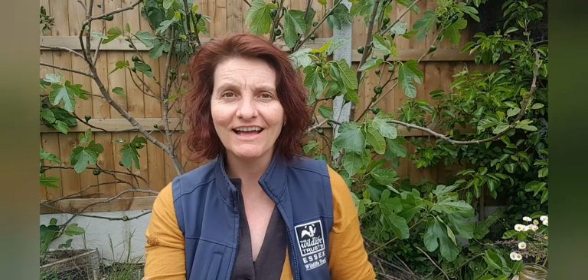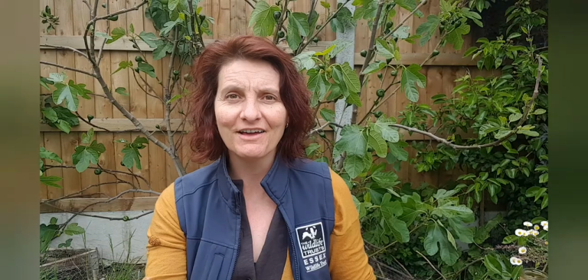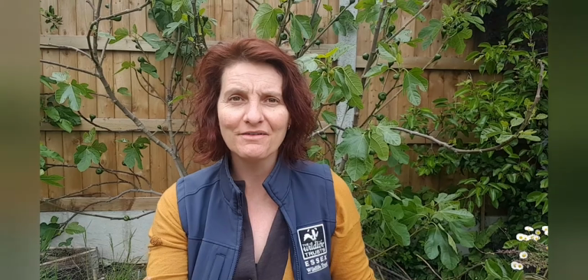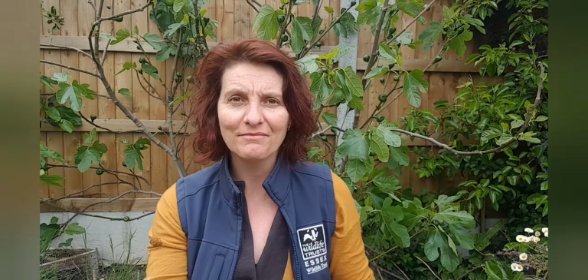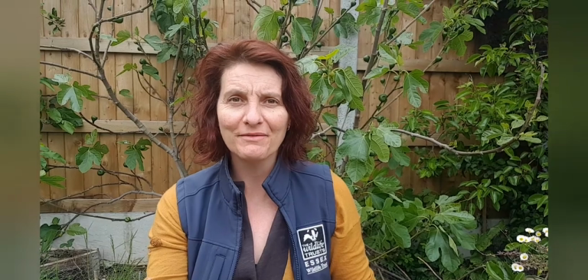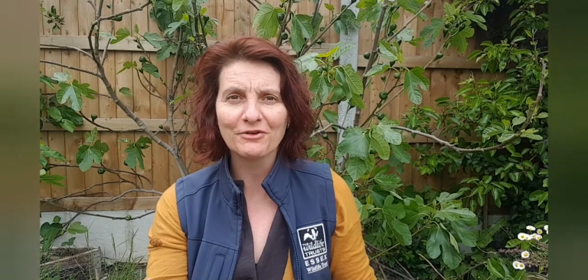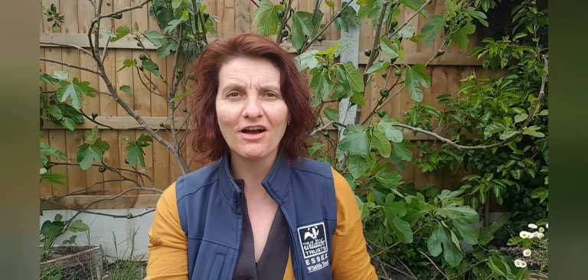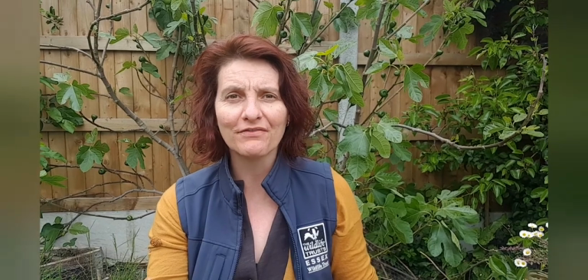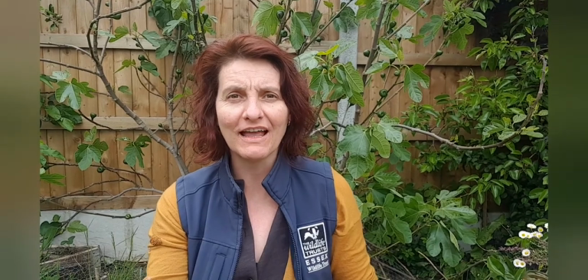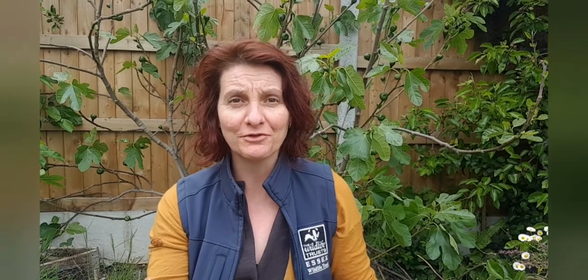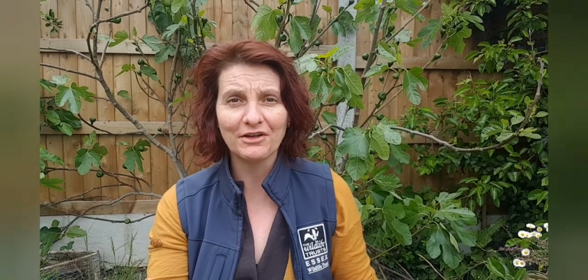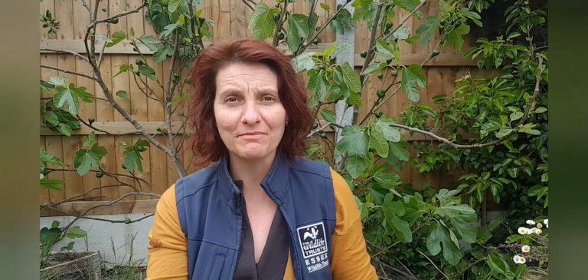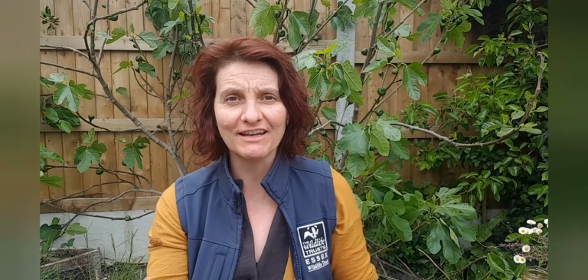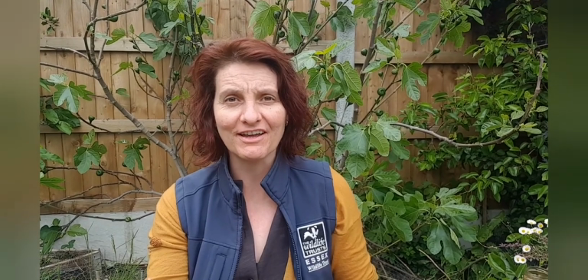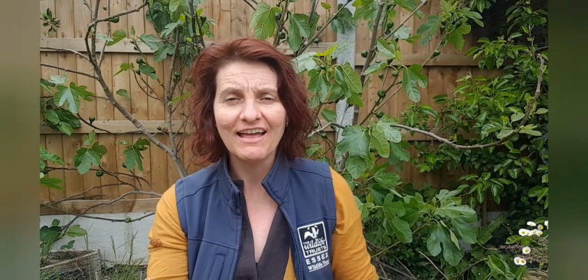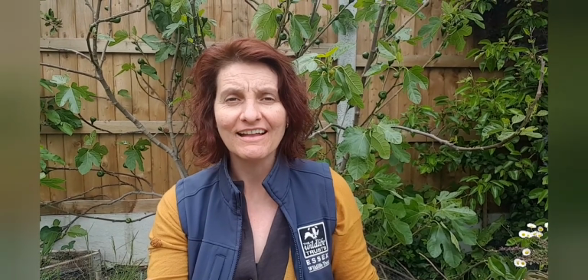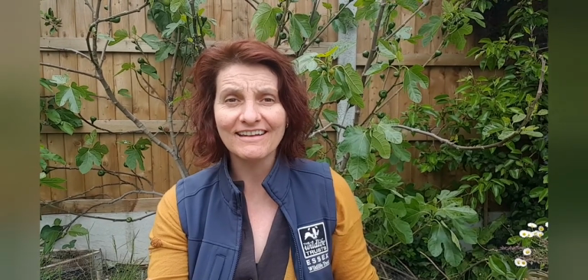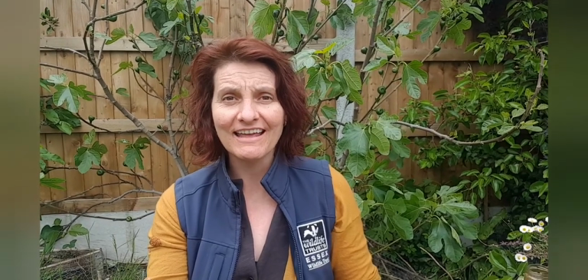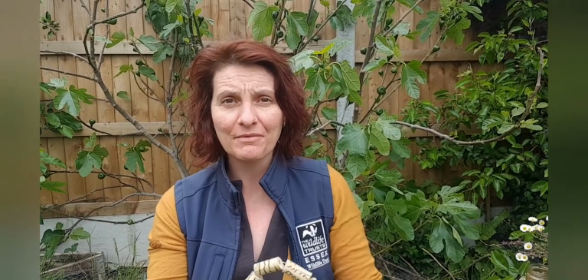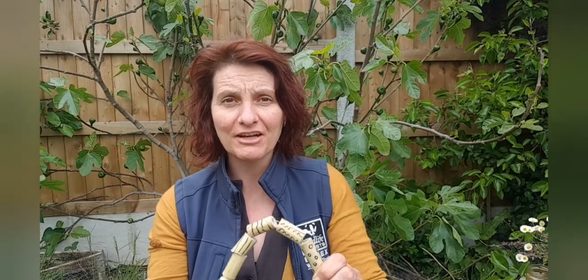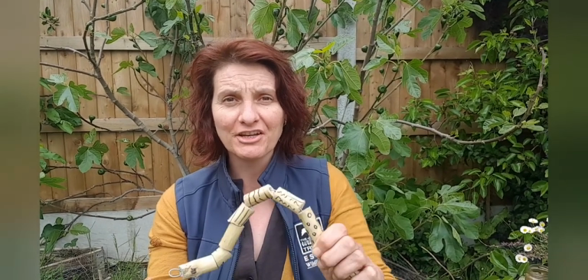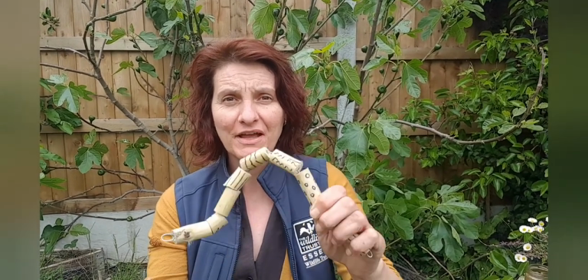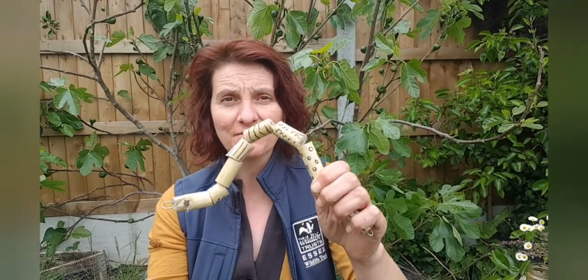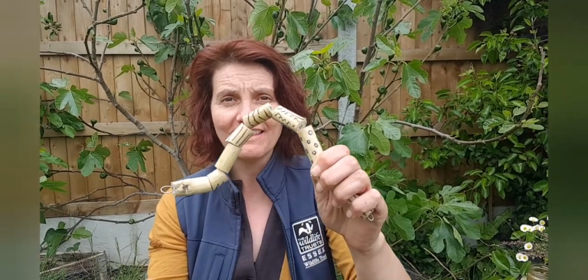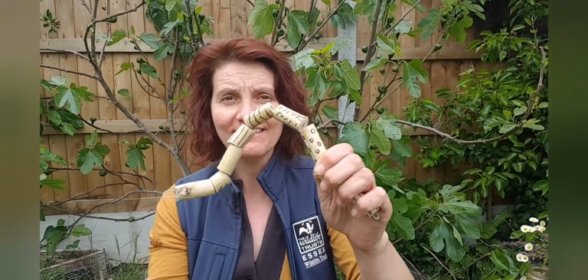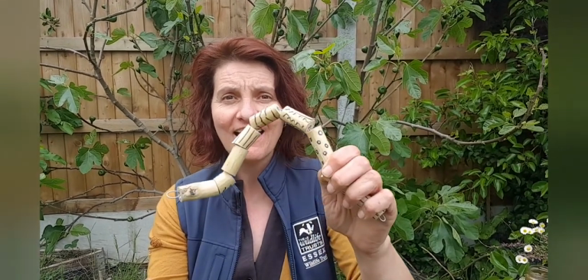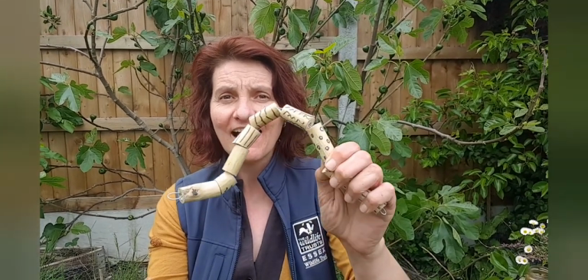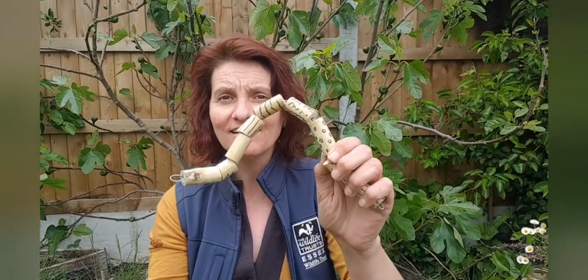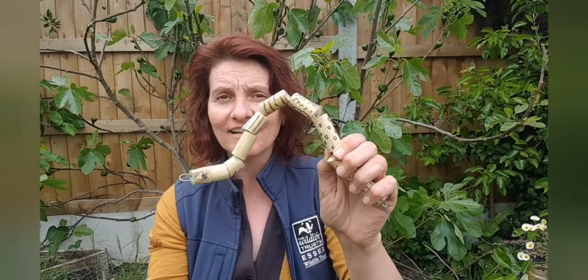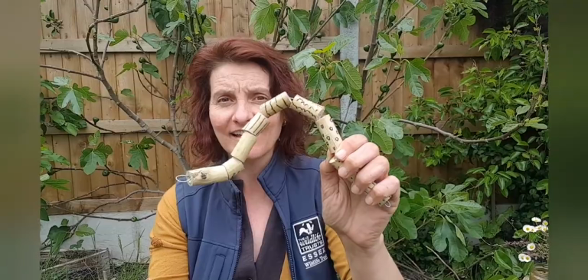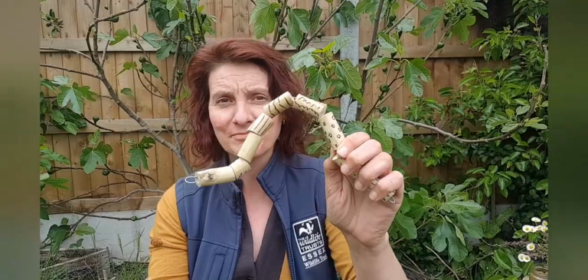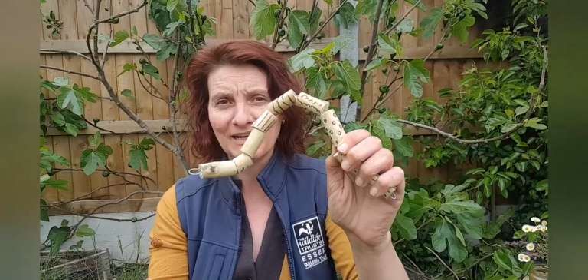Hello, my name is Laura Harvey, Outdoor Learning Manager, and today I'm going to show you how to make this elder caterpillar.